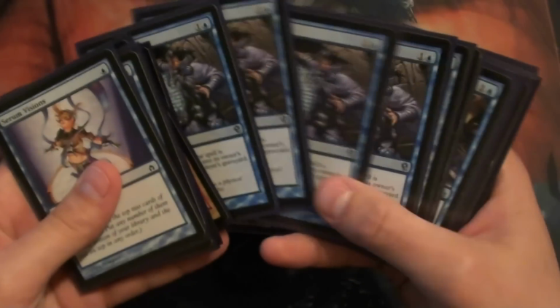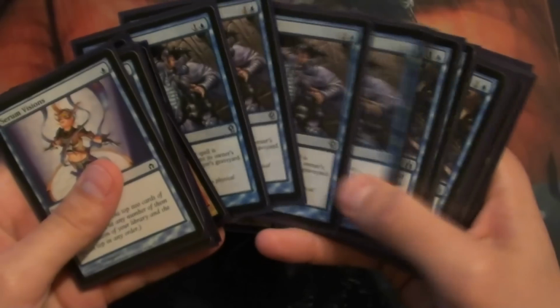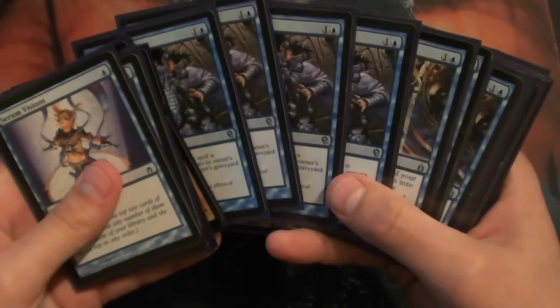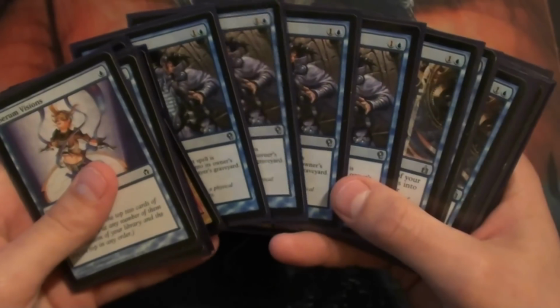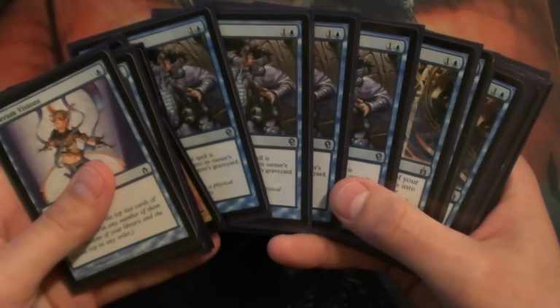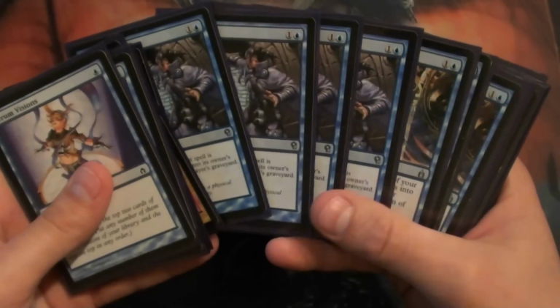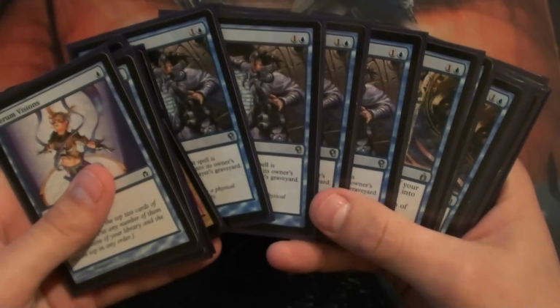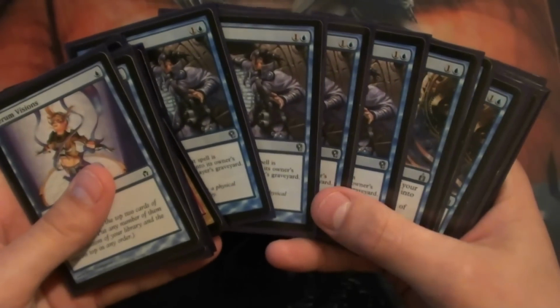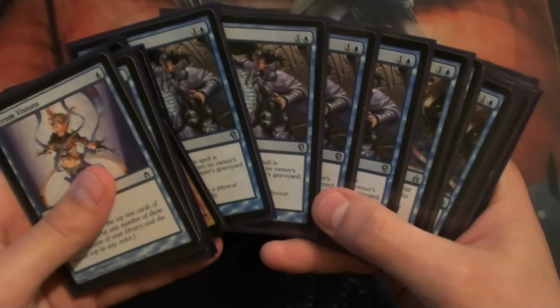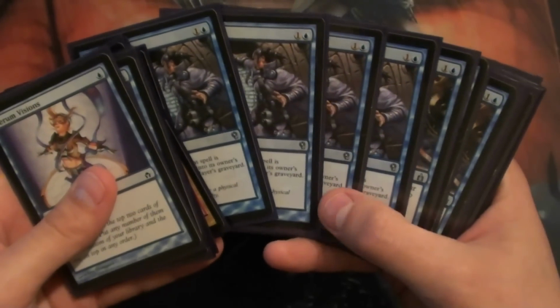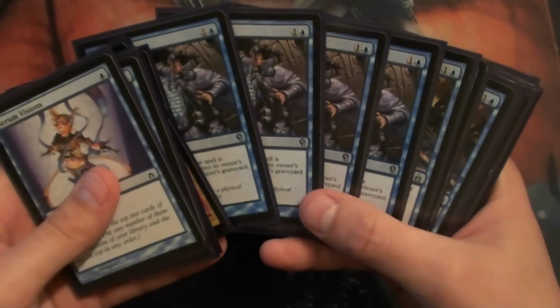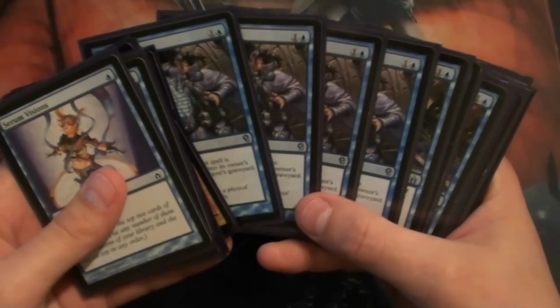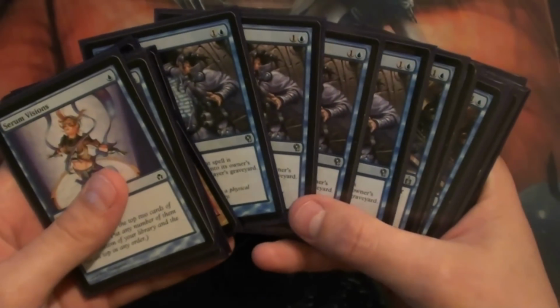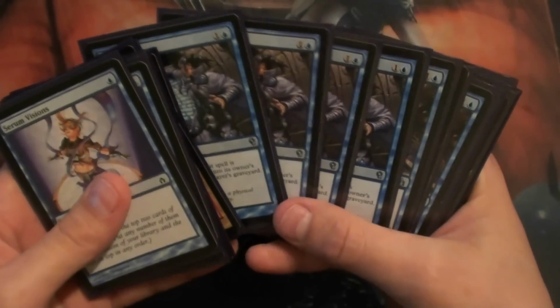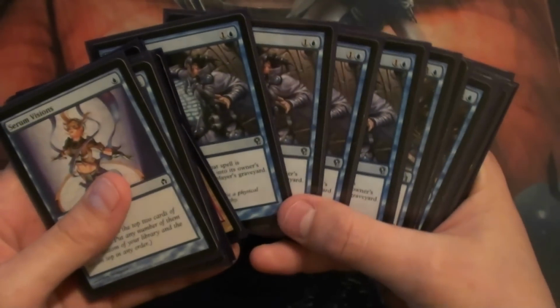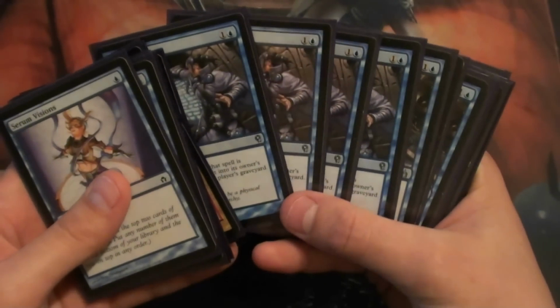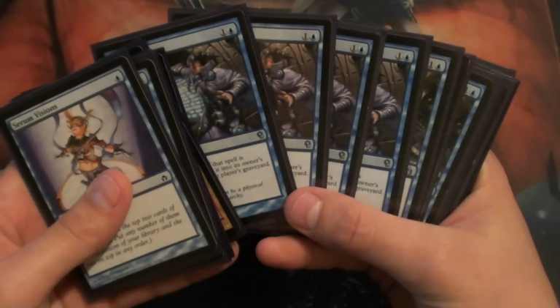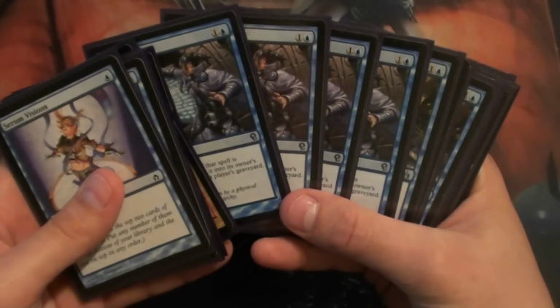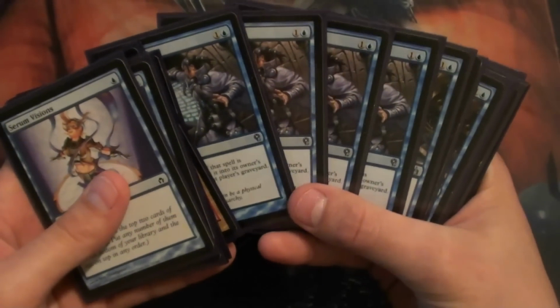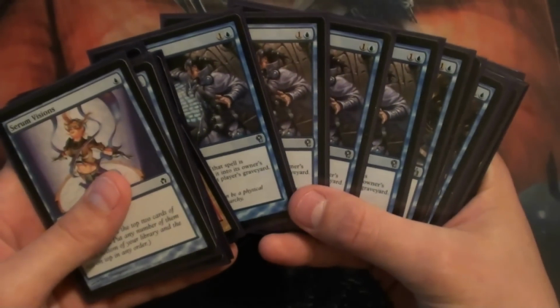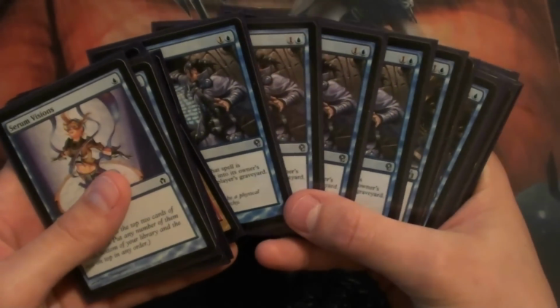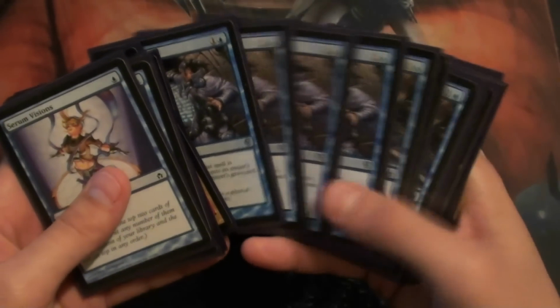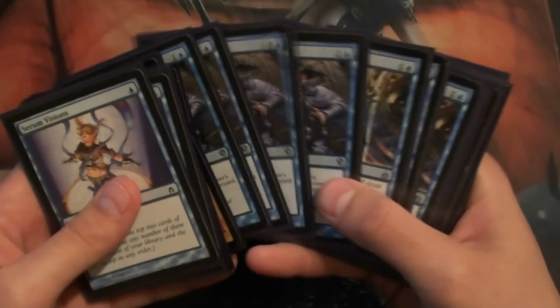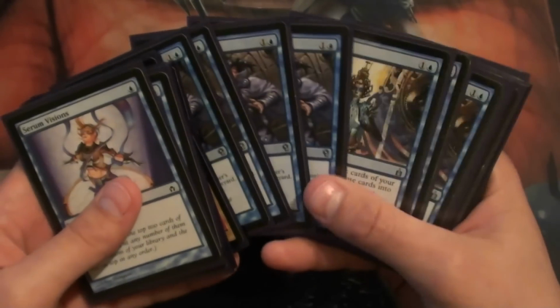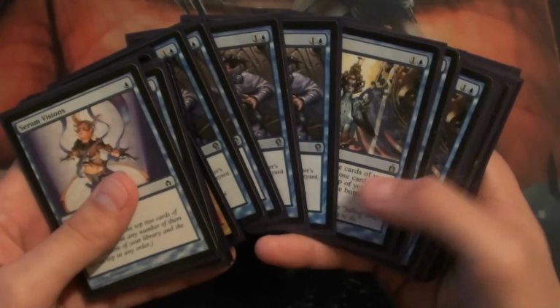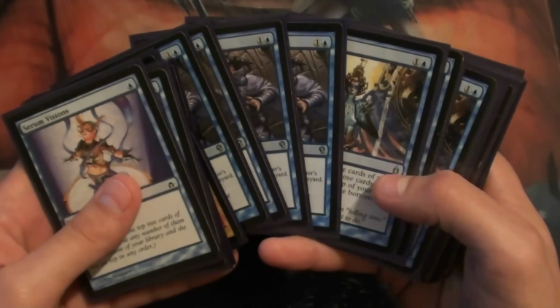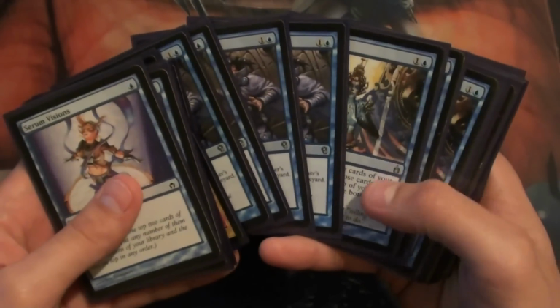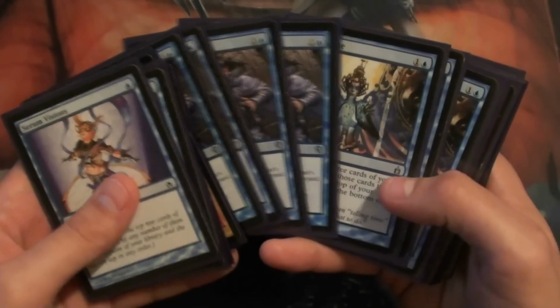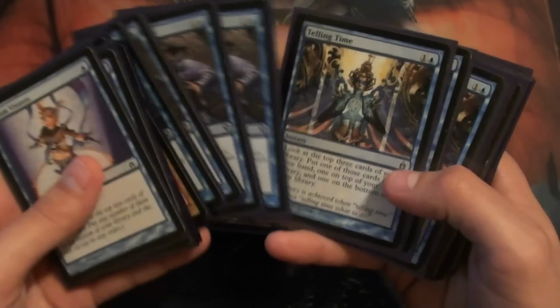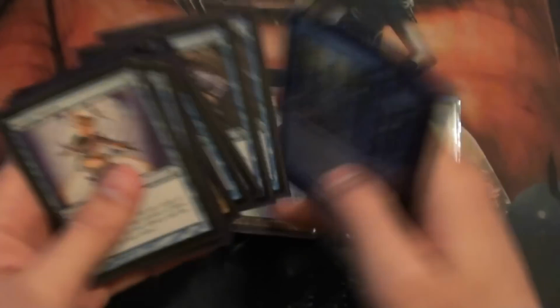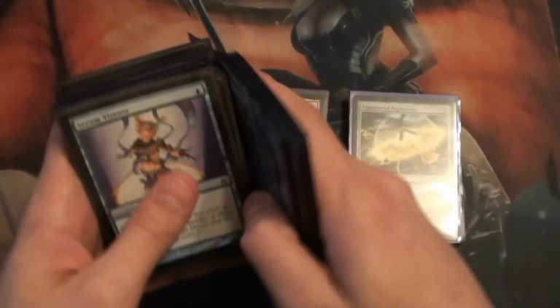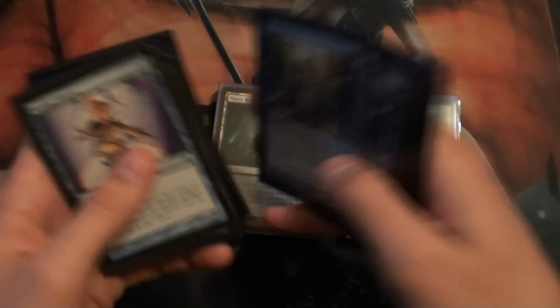Four Remands. Obviously good when you're going off Scapeshift — bounce, just return it to their hand, draw a card.